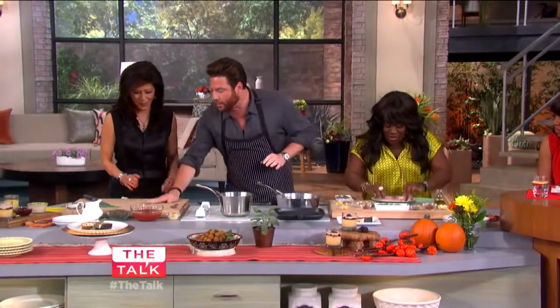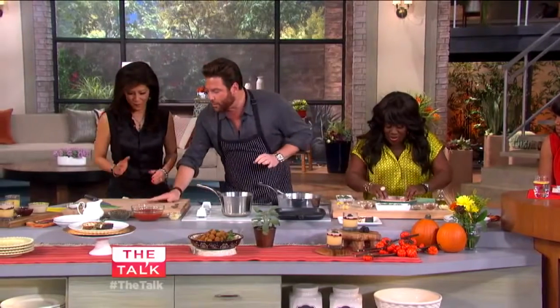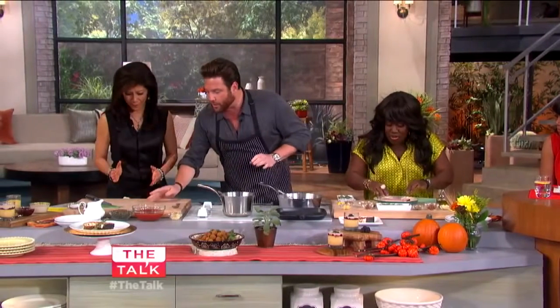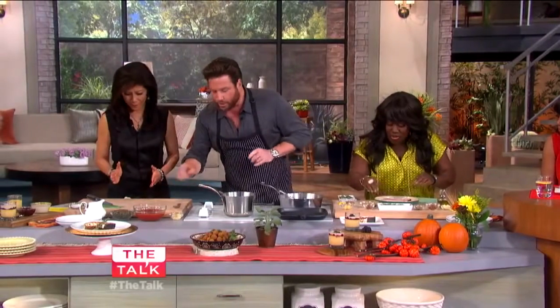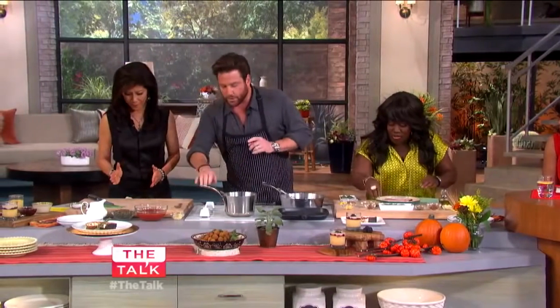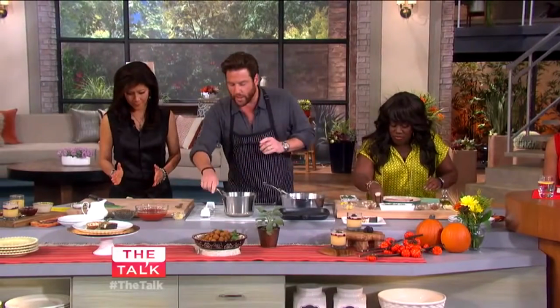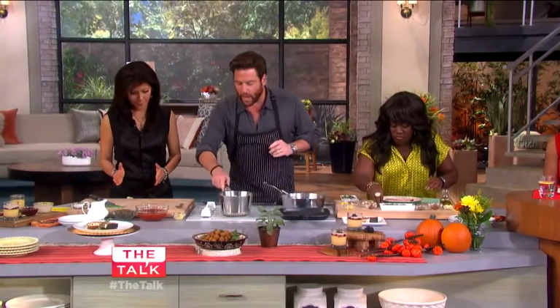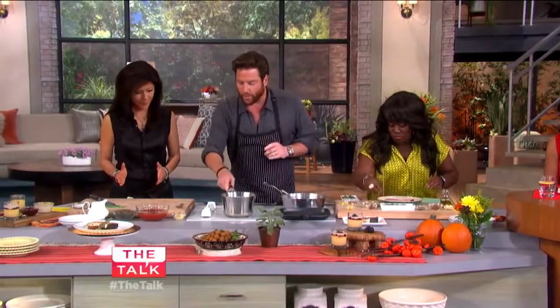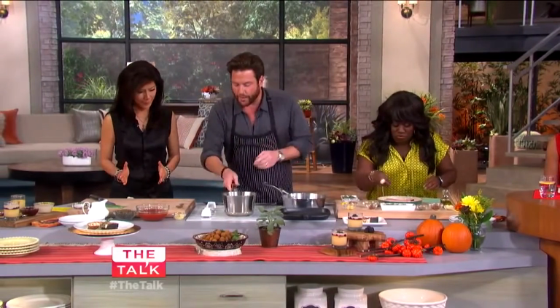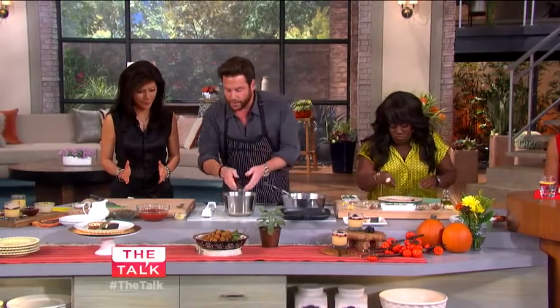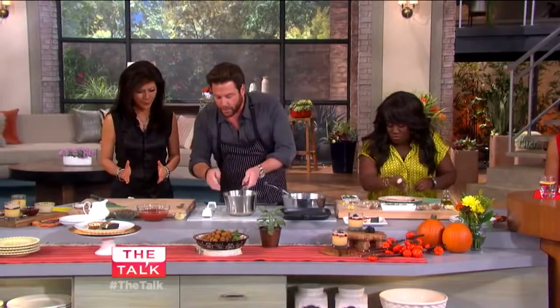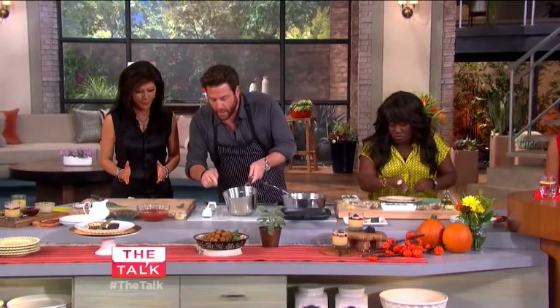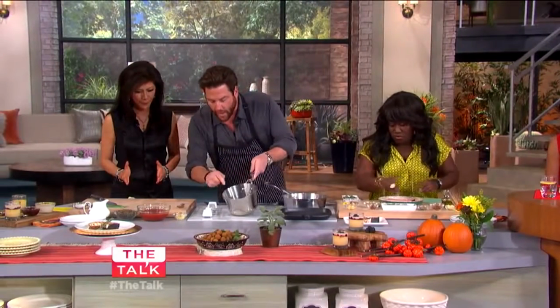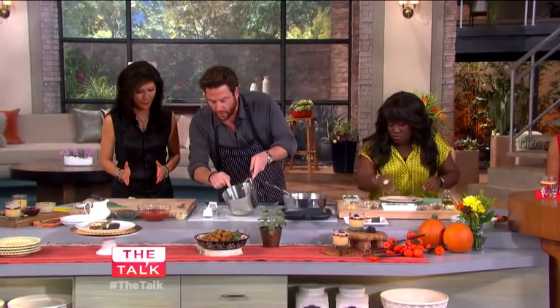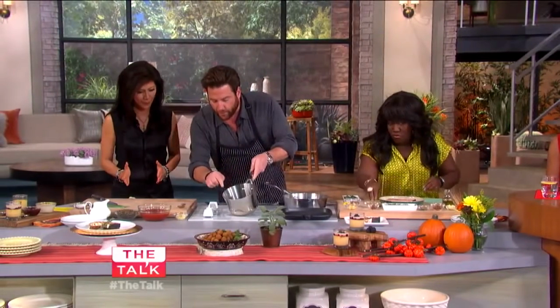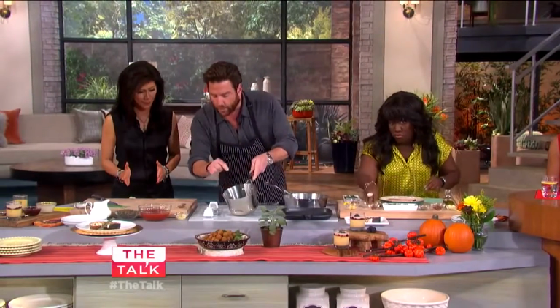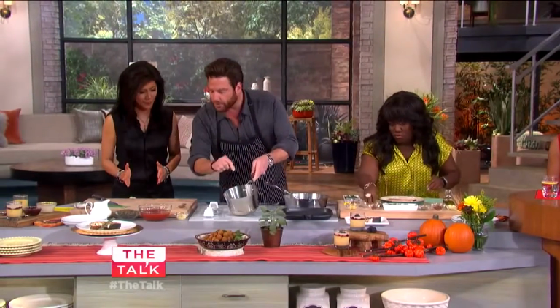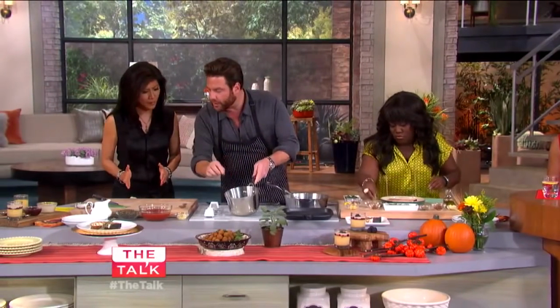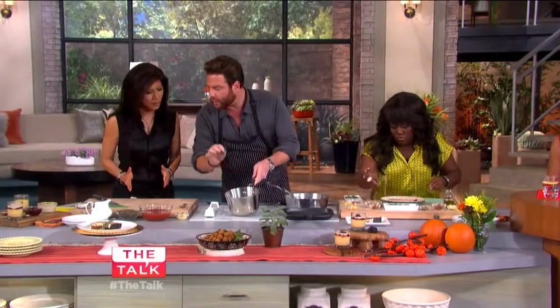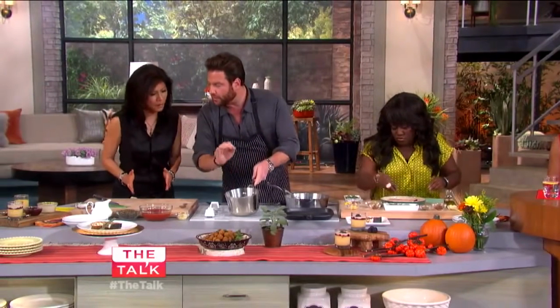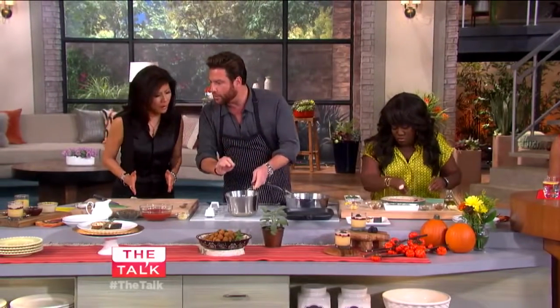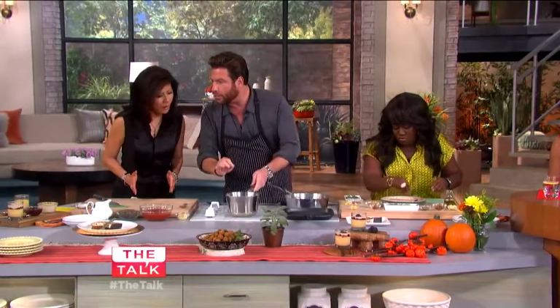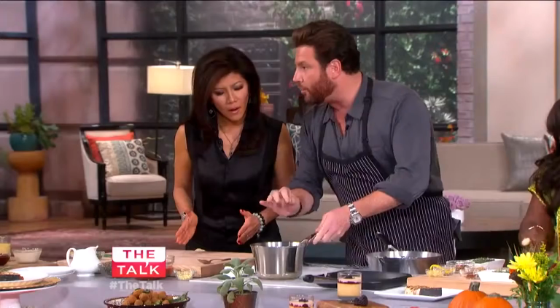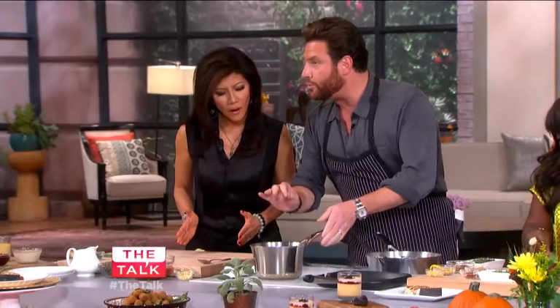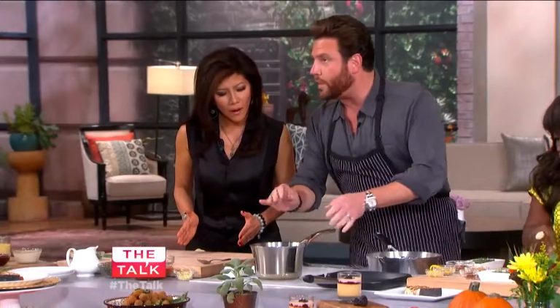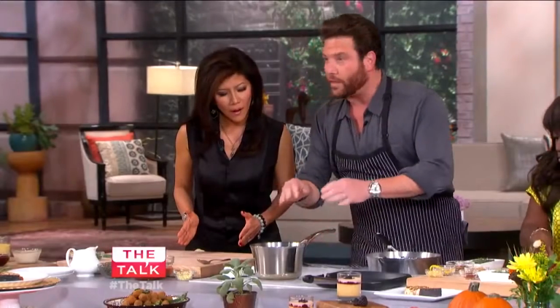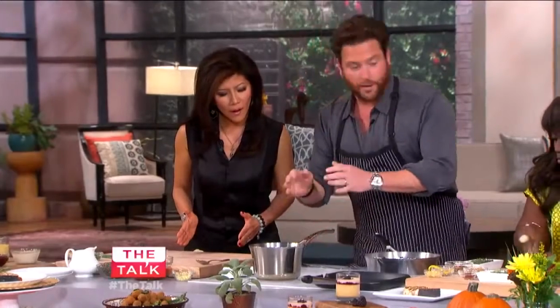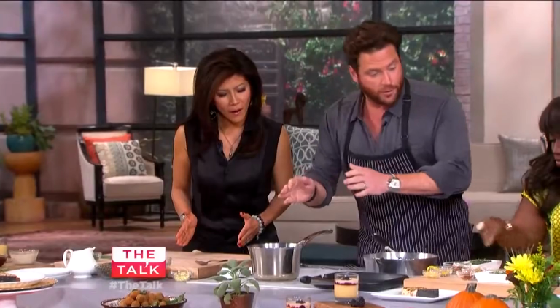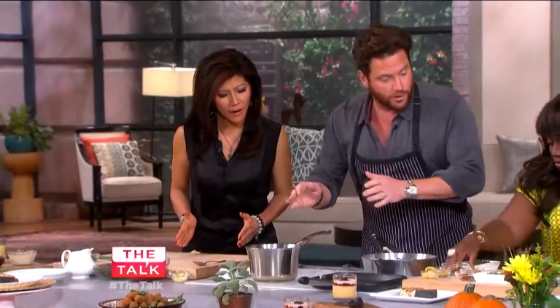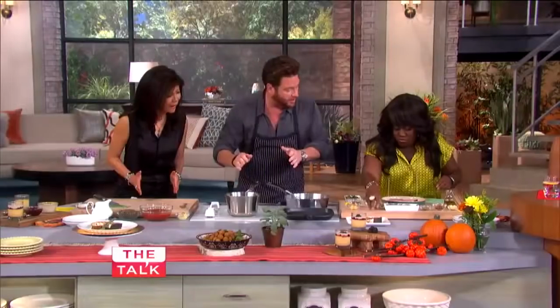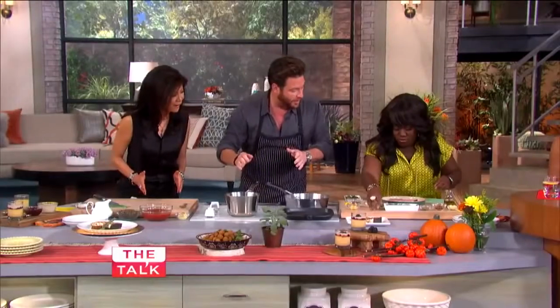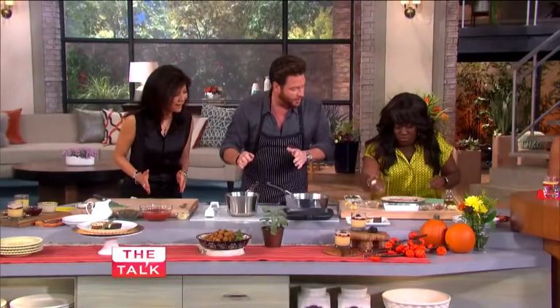Over here we have olive oil, shallots, and a little bit of rosemary kind of cooking together.